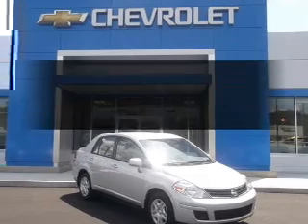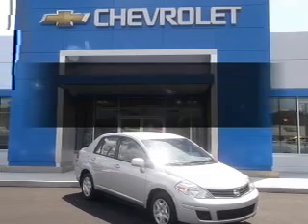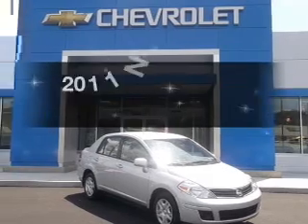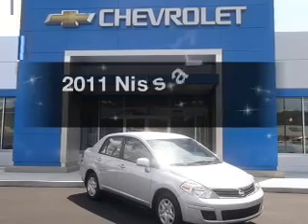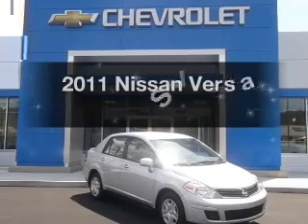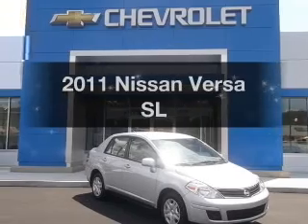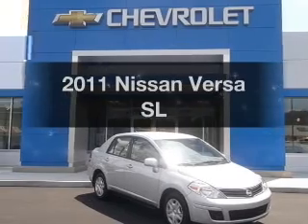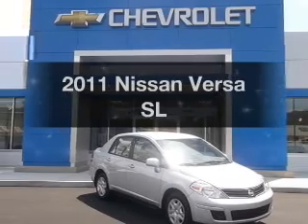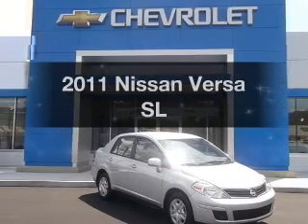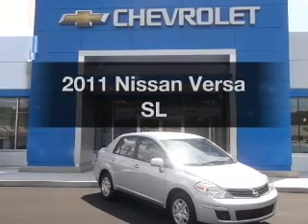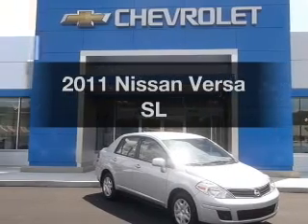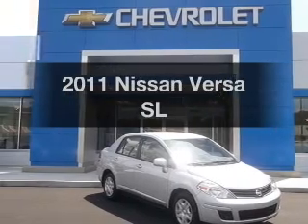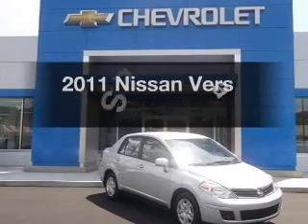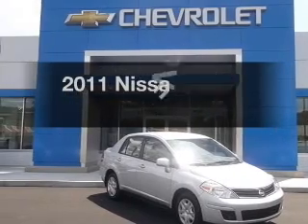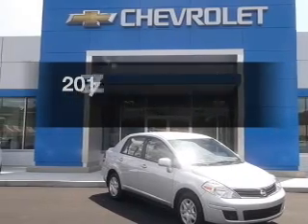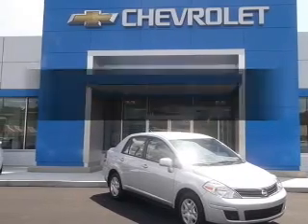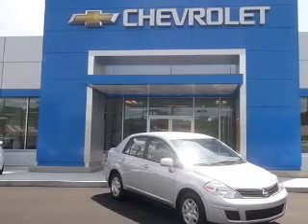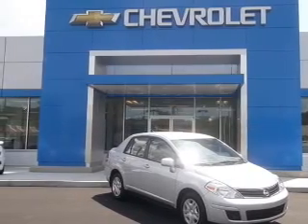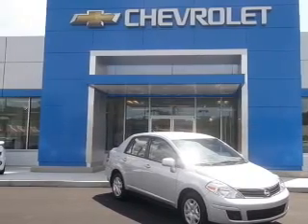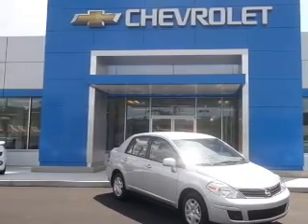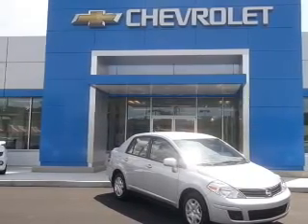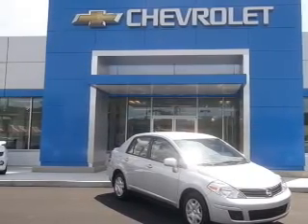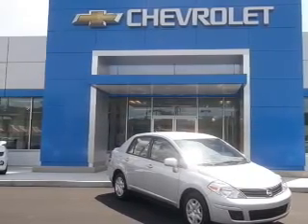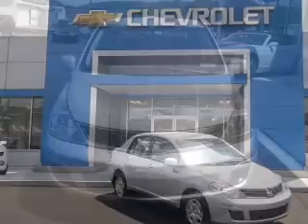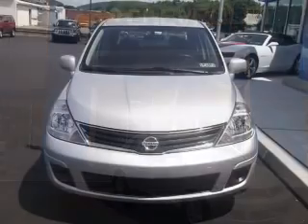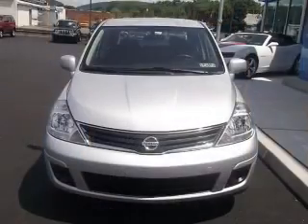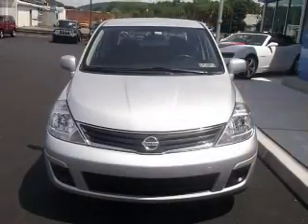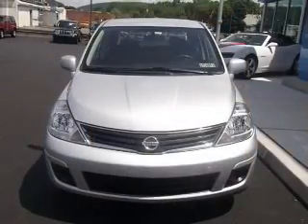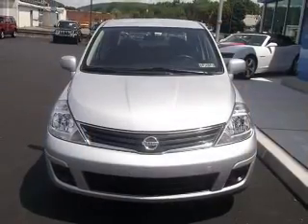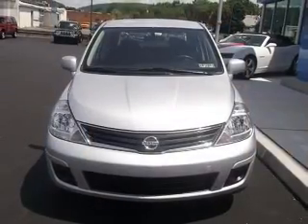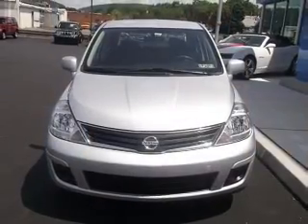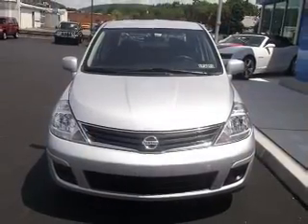Presenting the 2011 Nissan Versa. Travel the roads in style and comfort in this great vehicle.